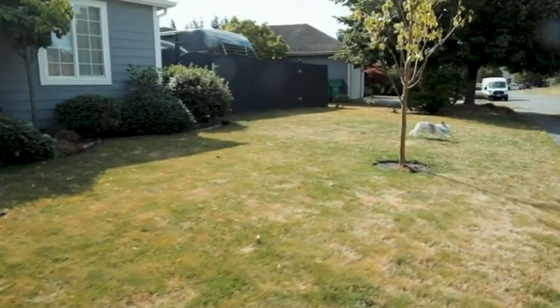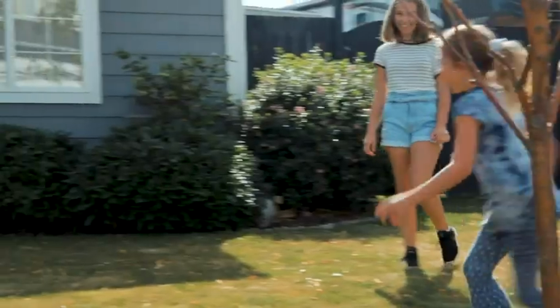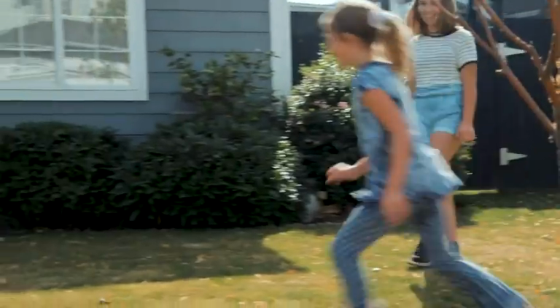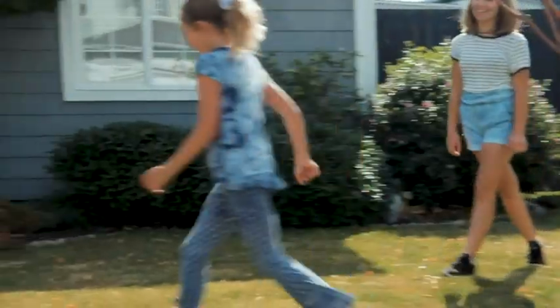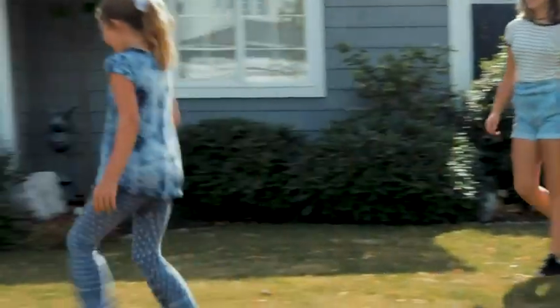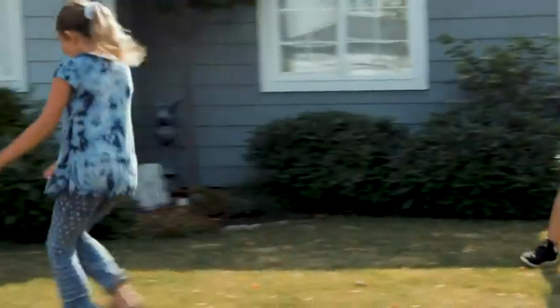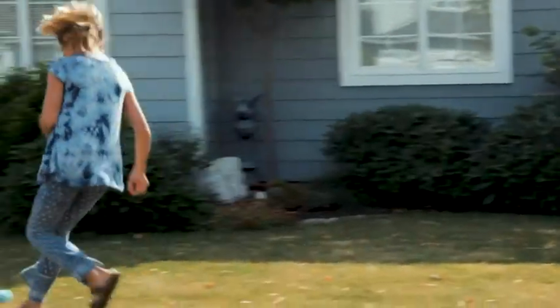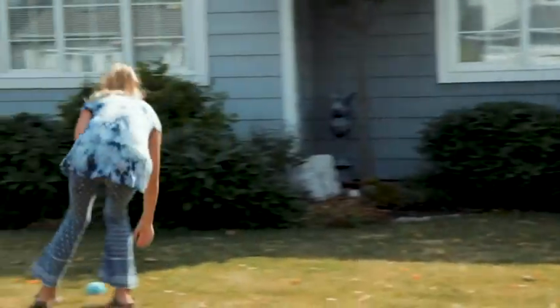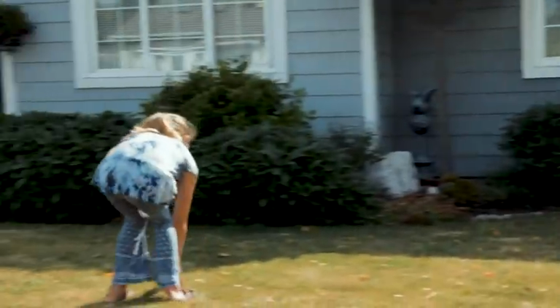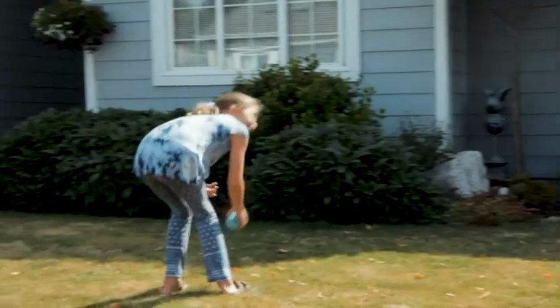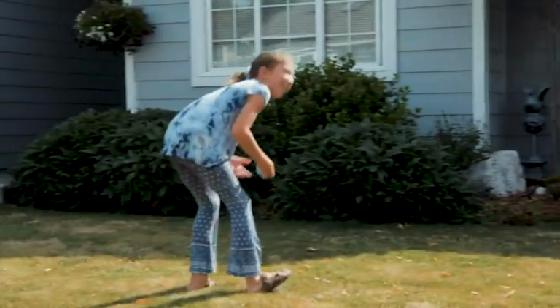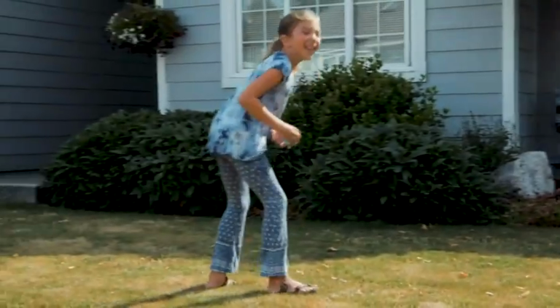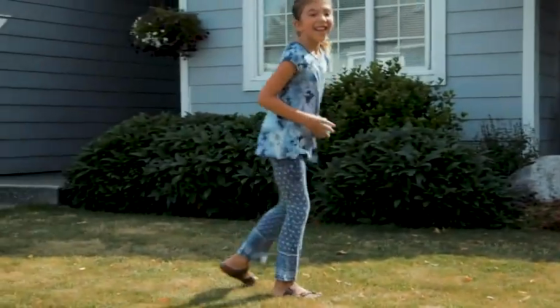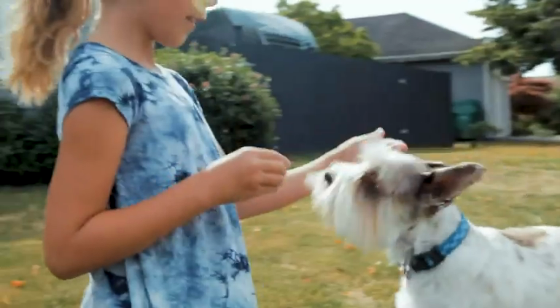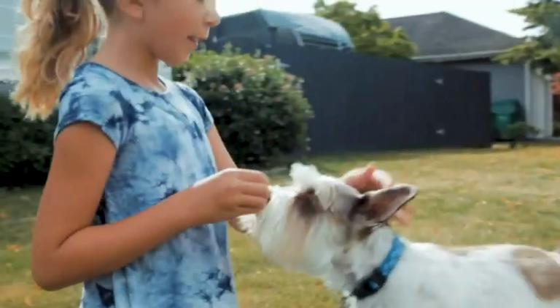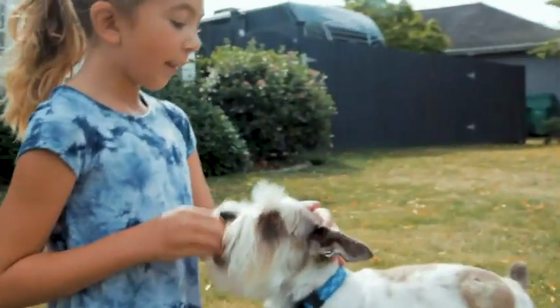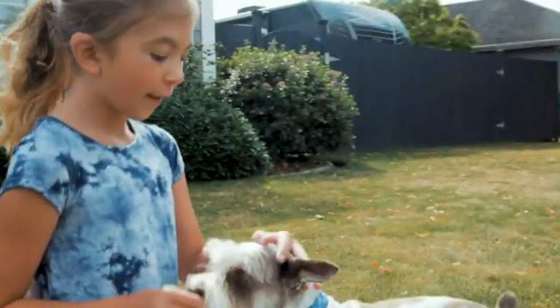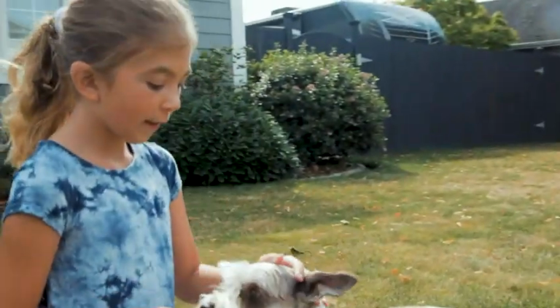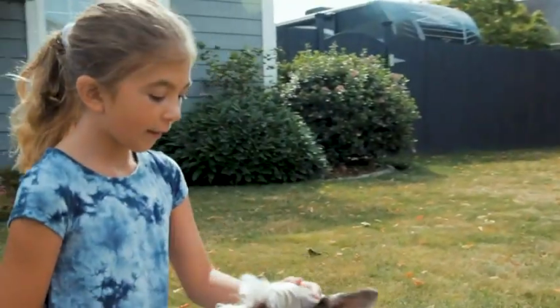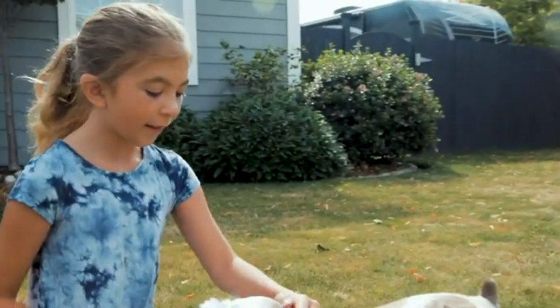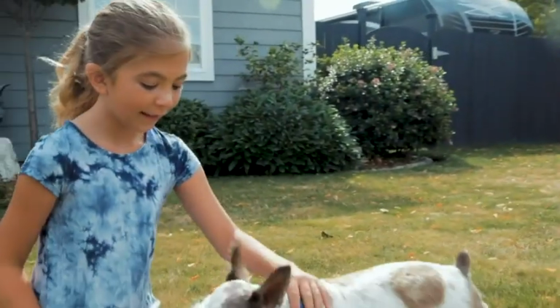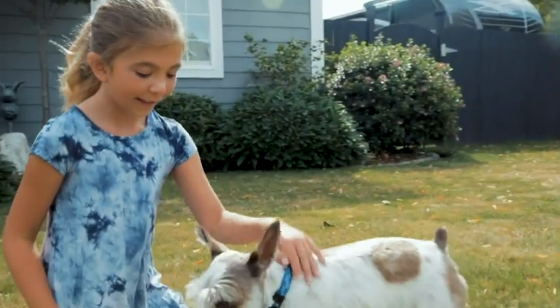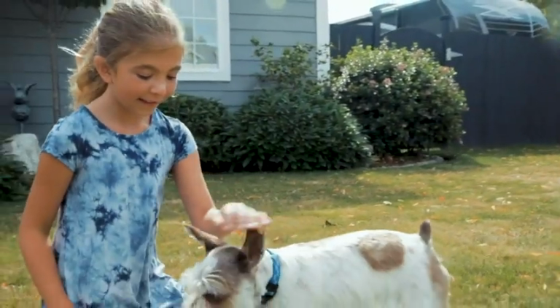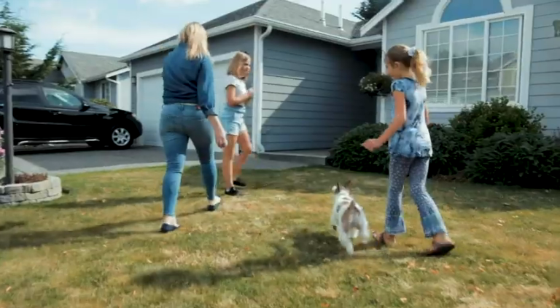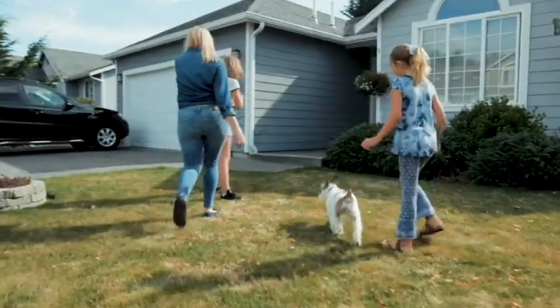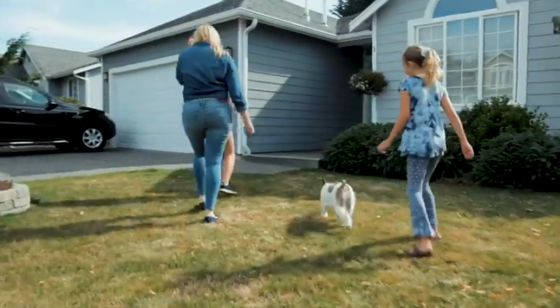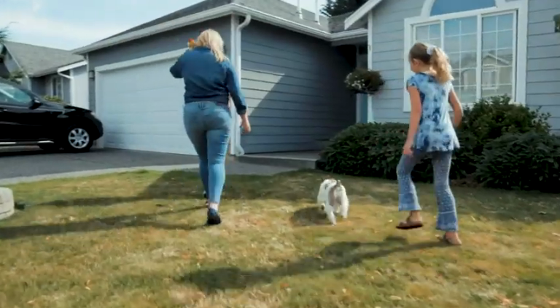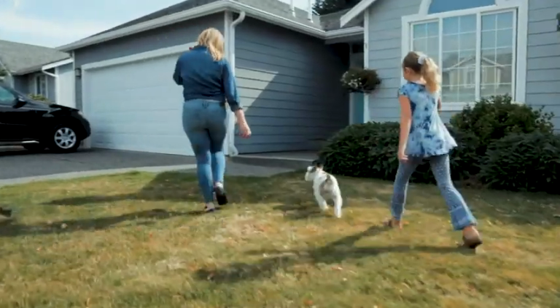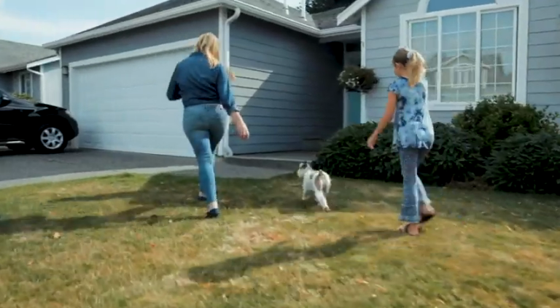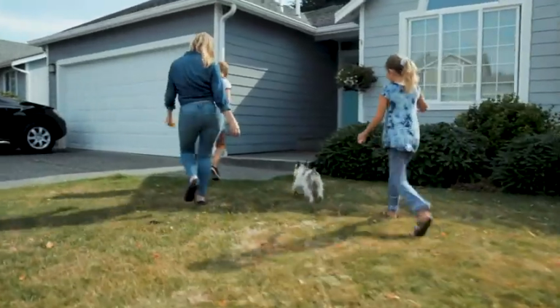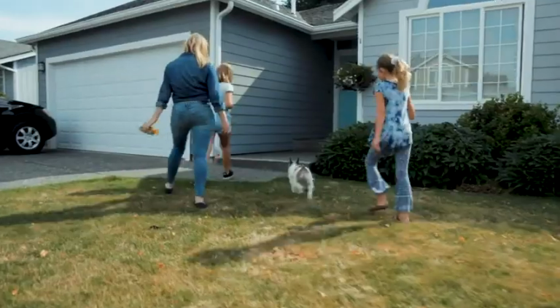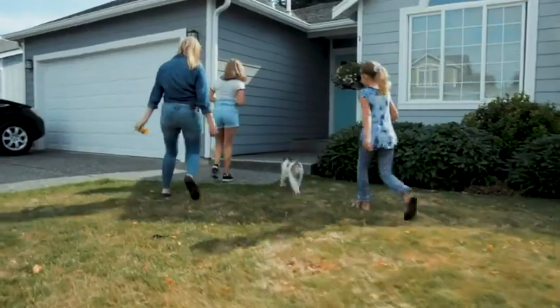68% of all U.S. households have pets — that's around 85 million families. We love our pets.